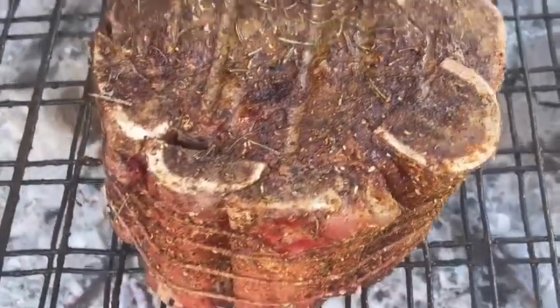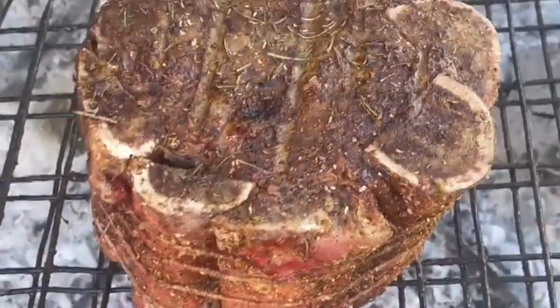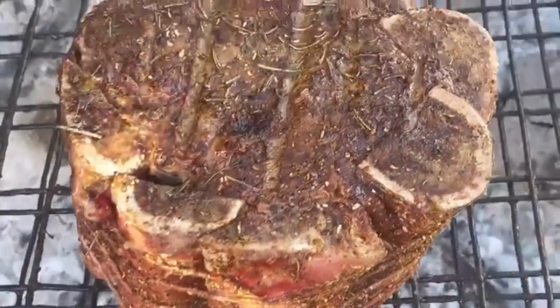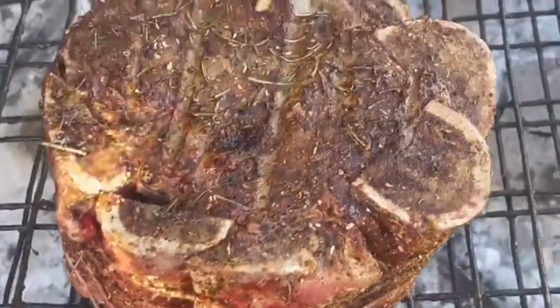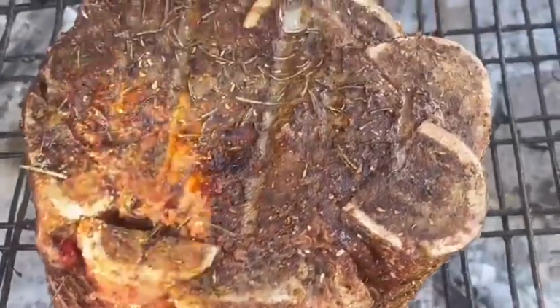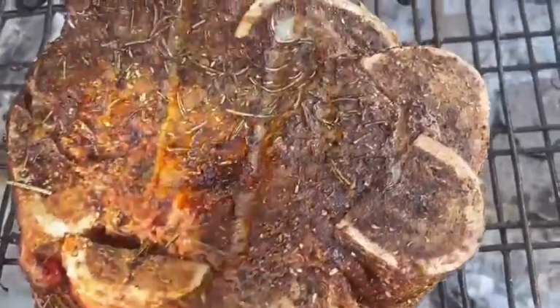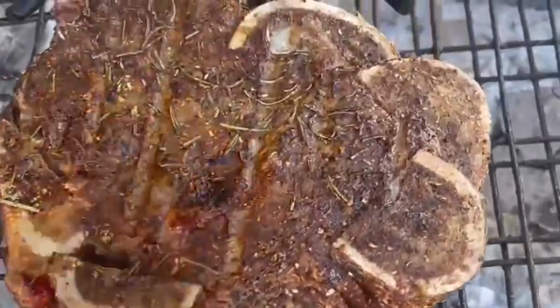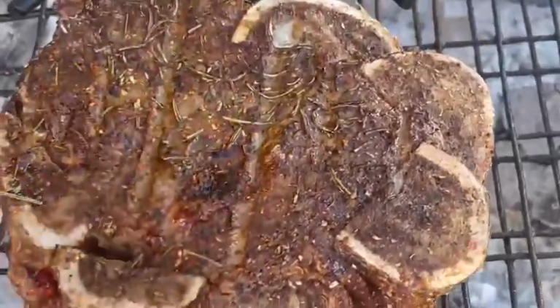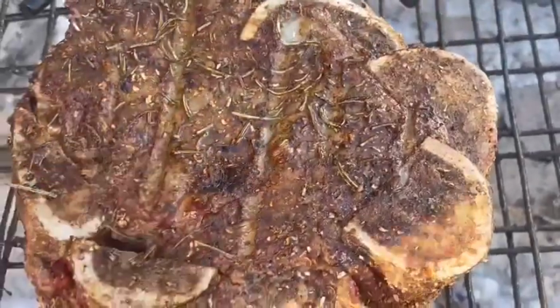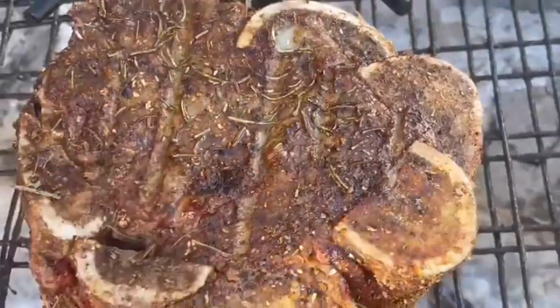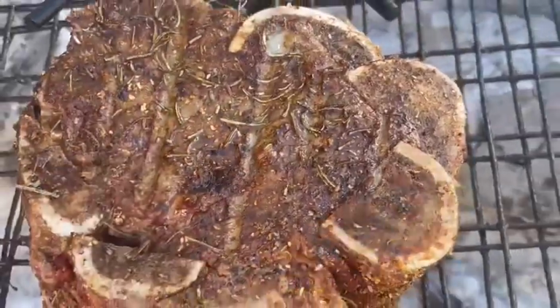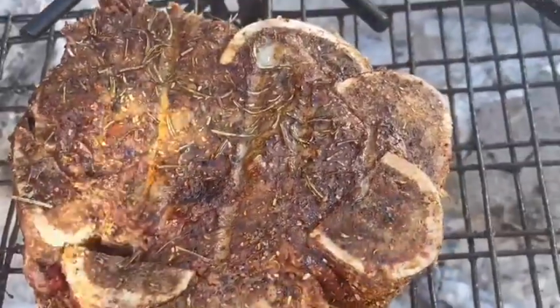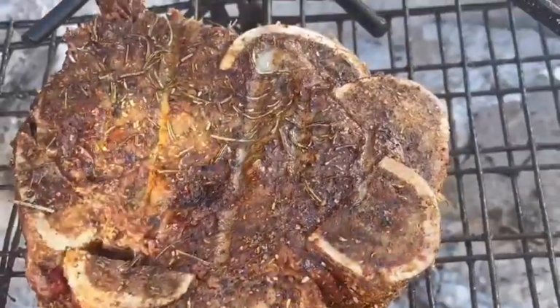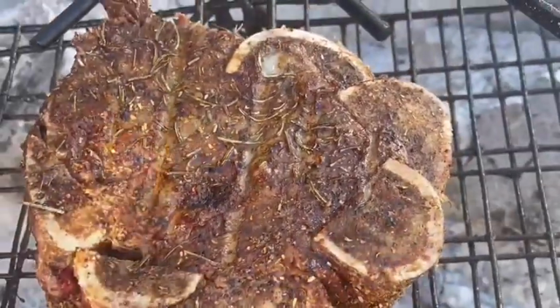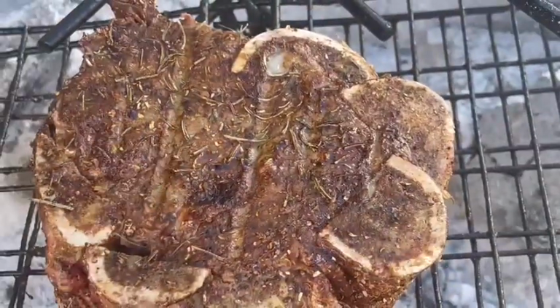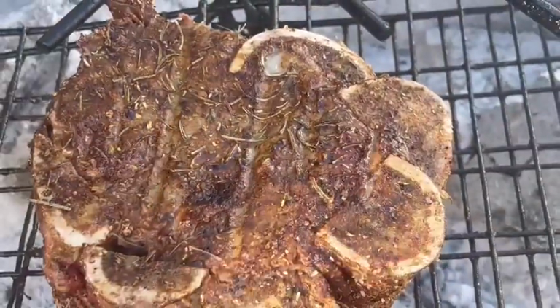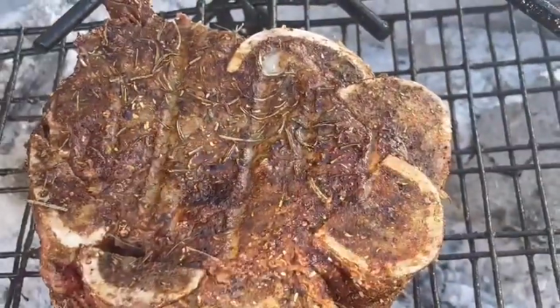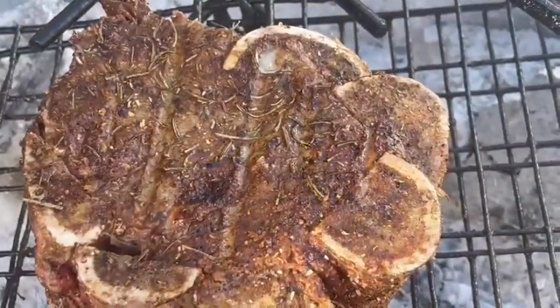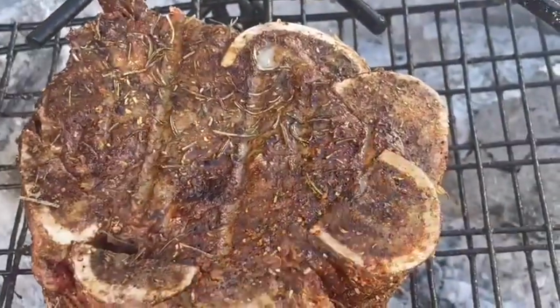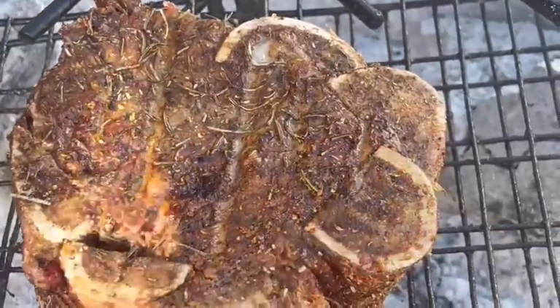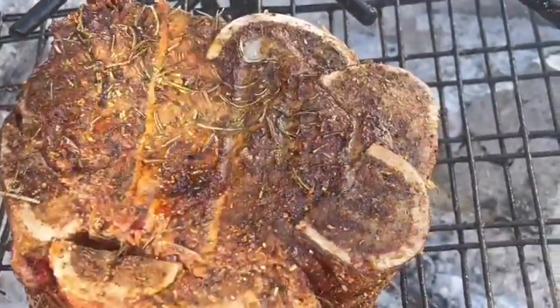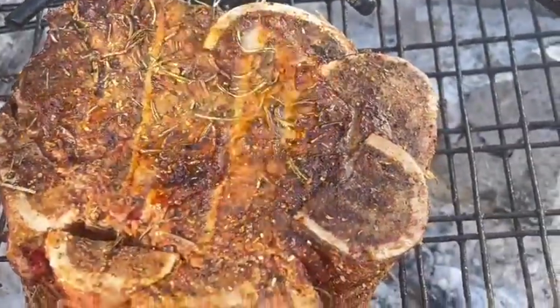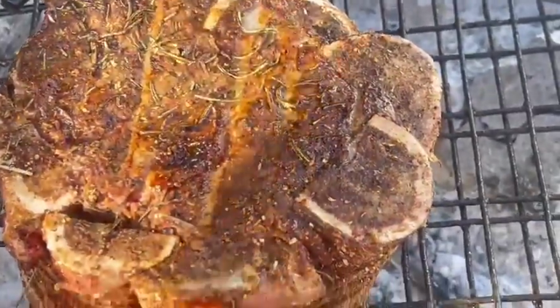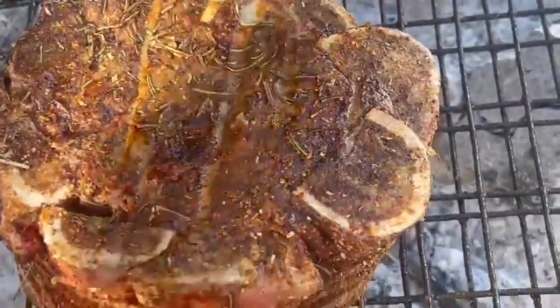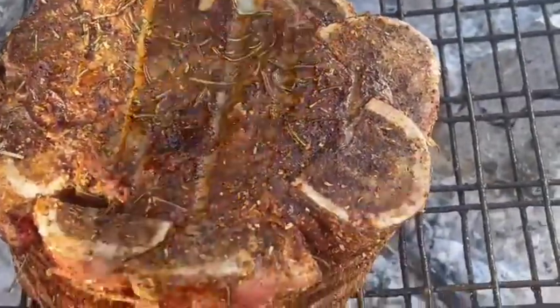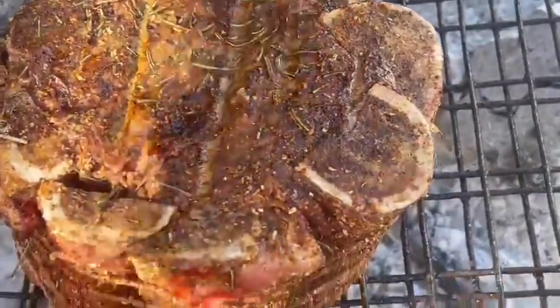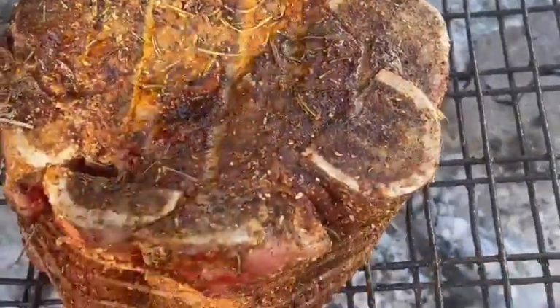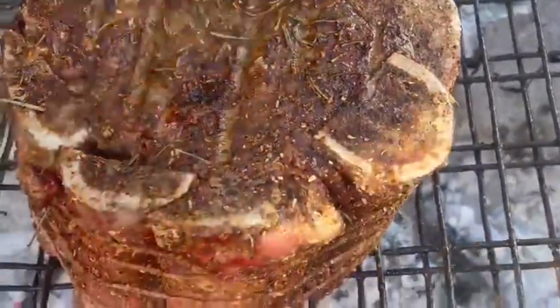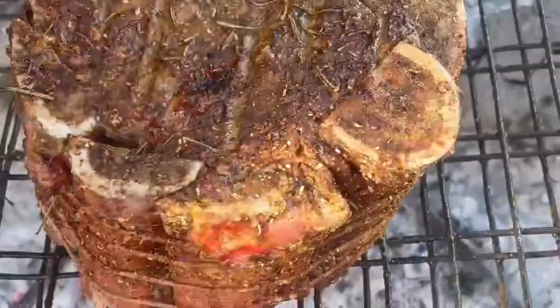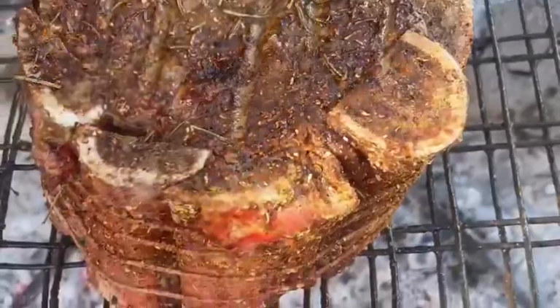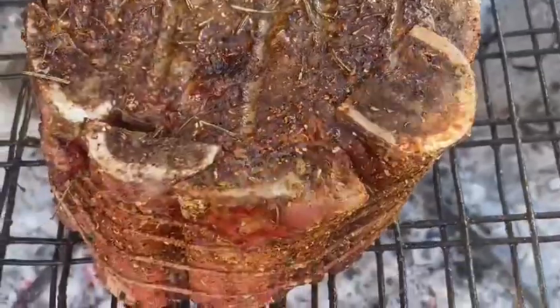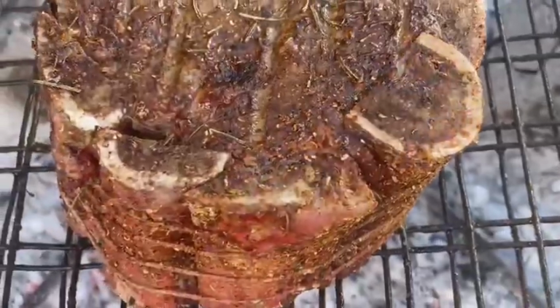Hey guys, look at that. That's the first turn. You can see the marrow bones are doing quite nice here.